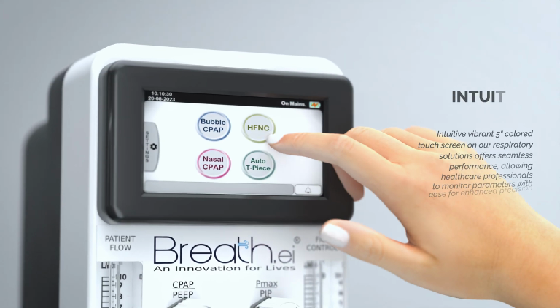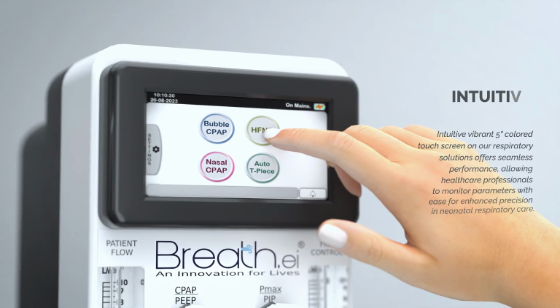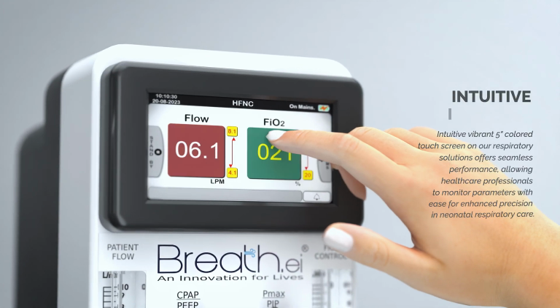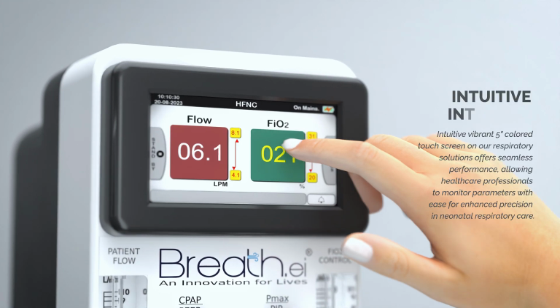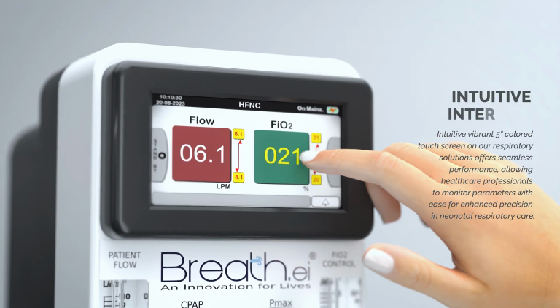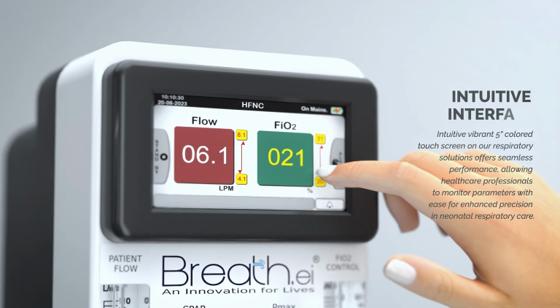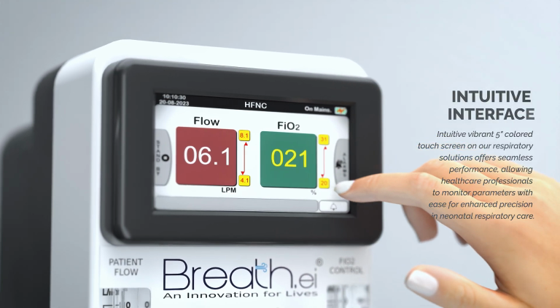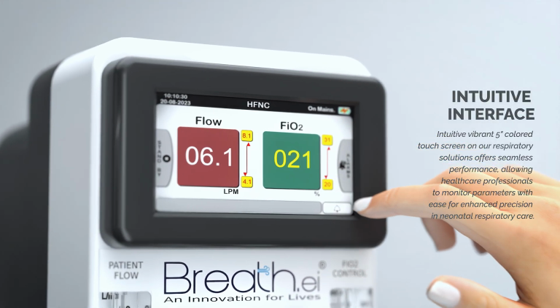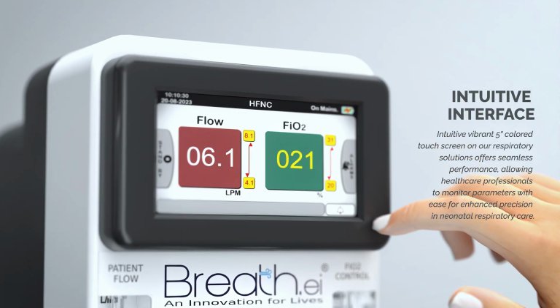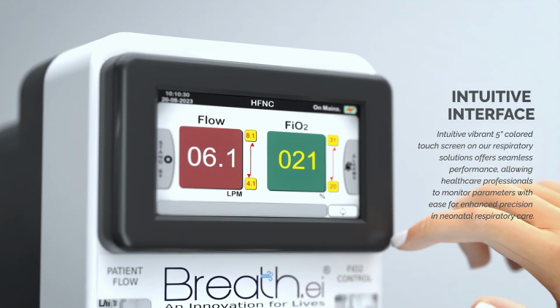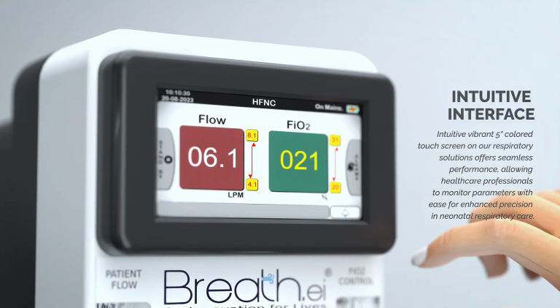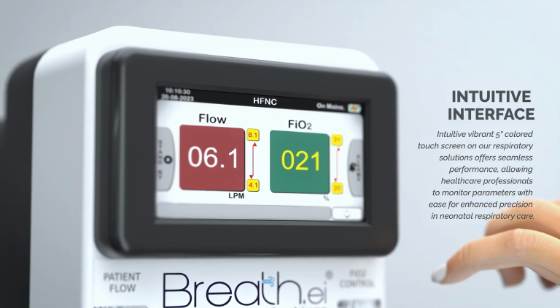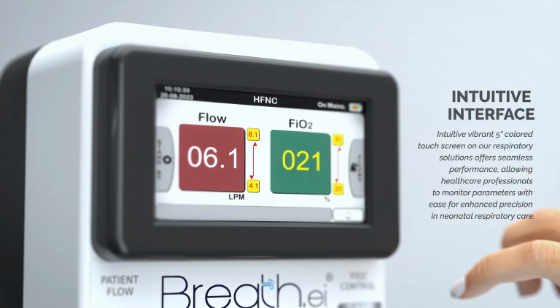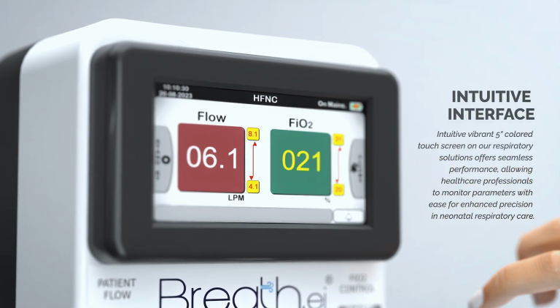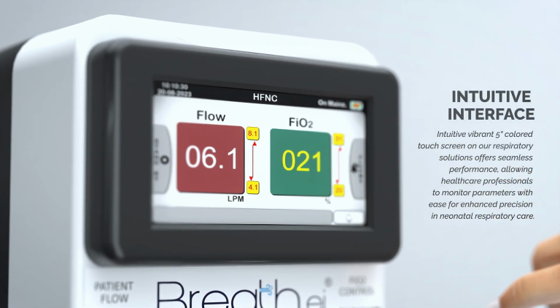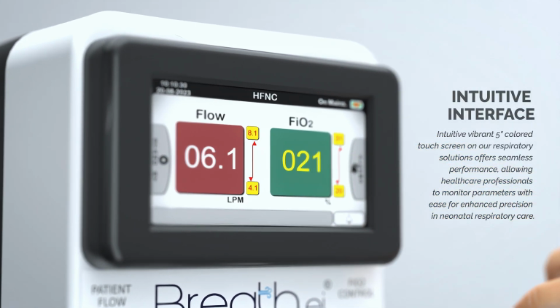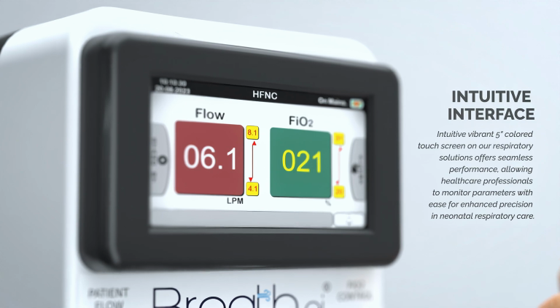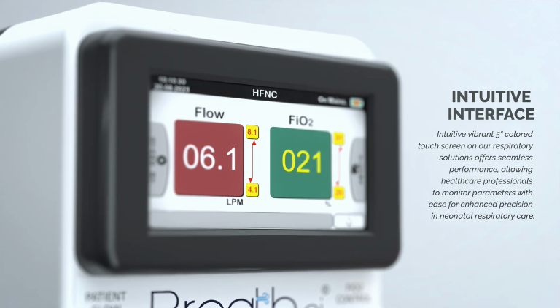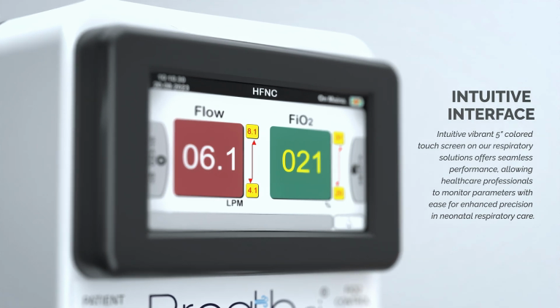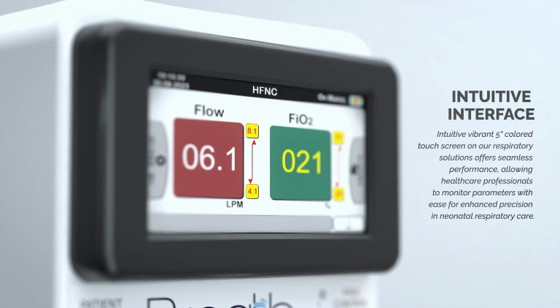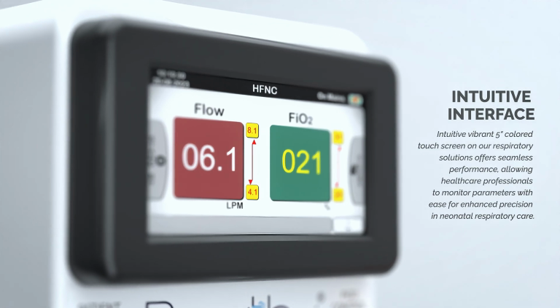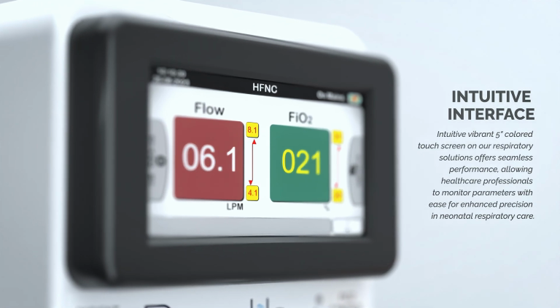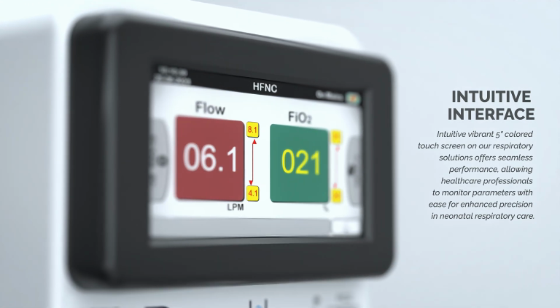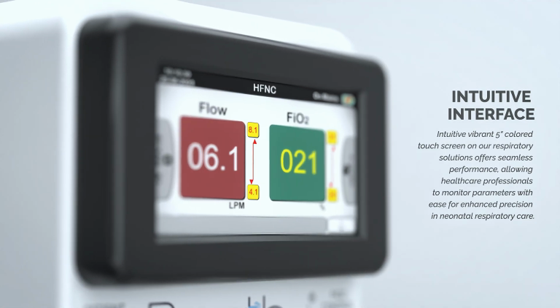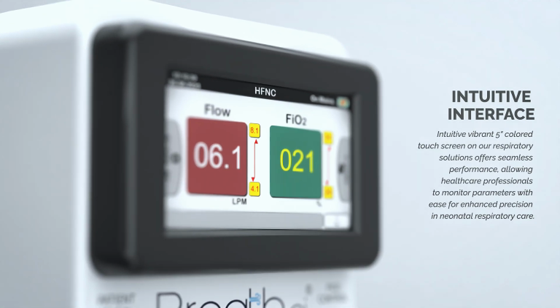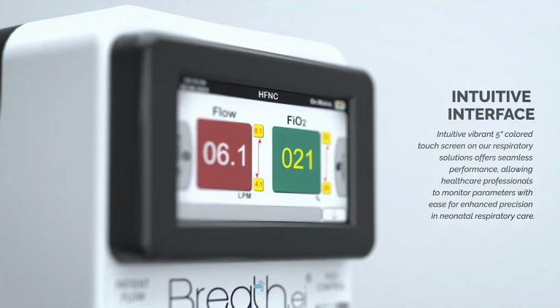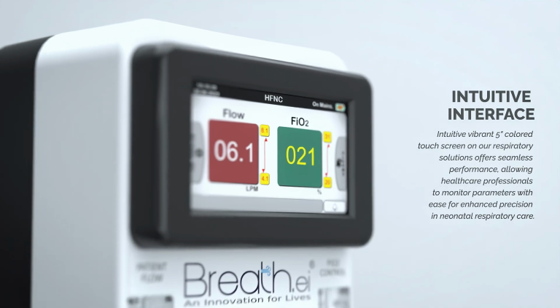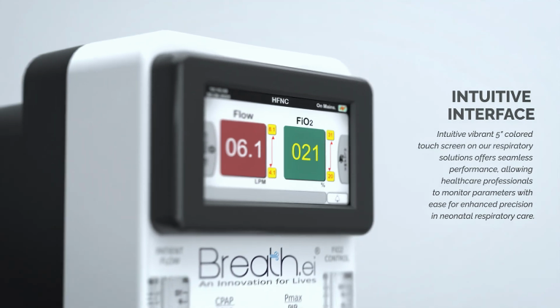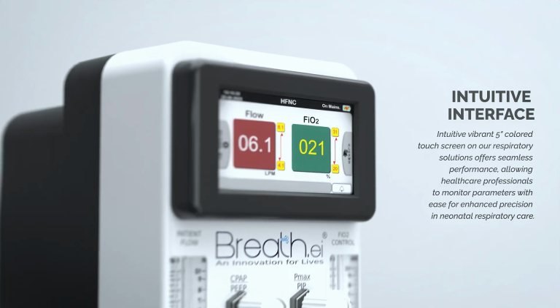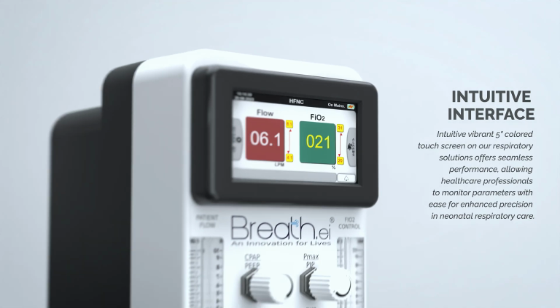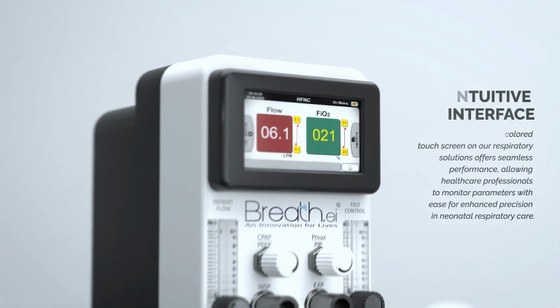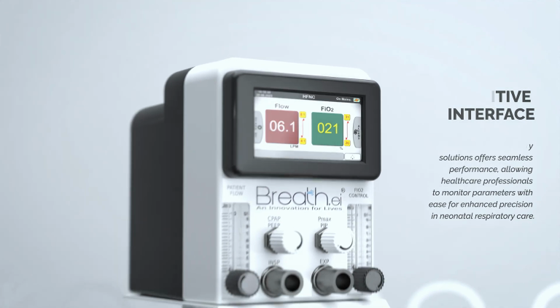An intuitive, vibrant 5-inch color touchscreen on our respiratory solutions offers seamless performance.